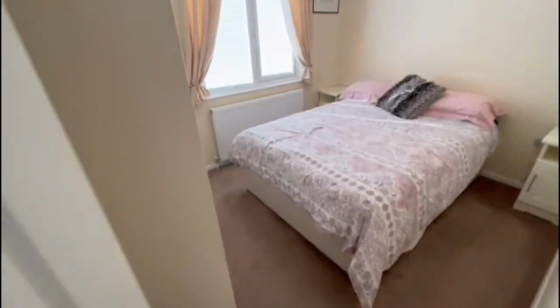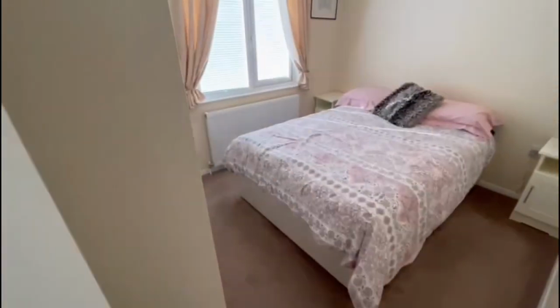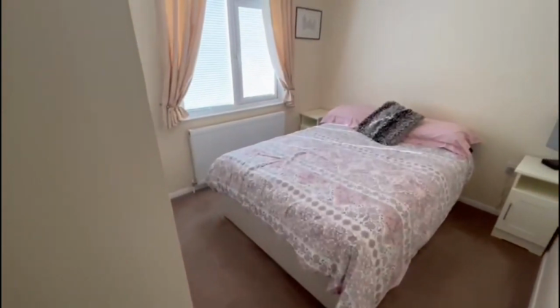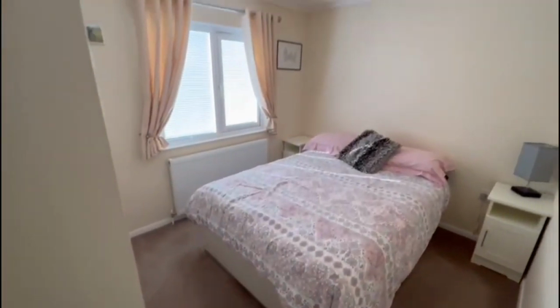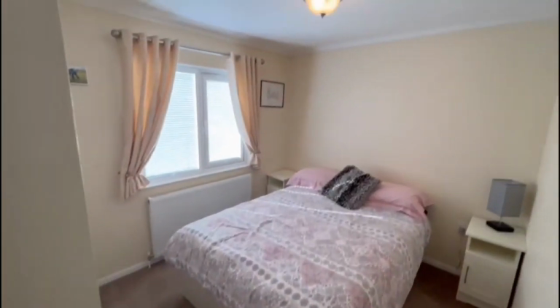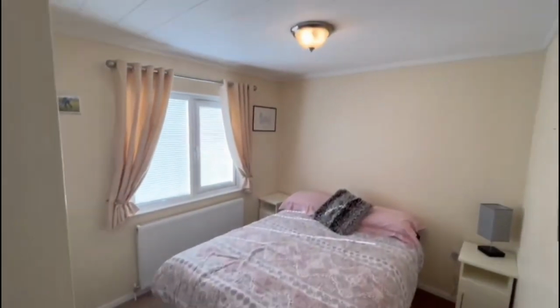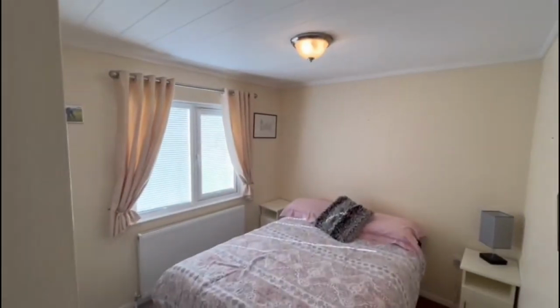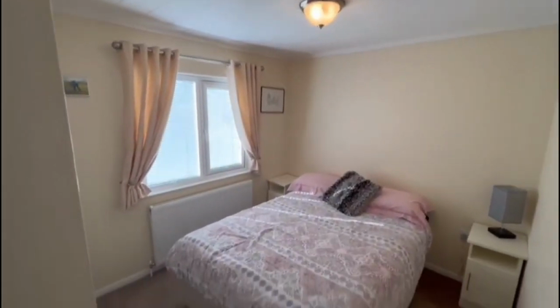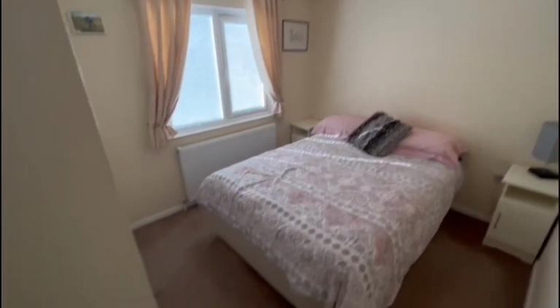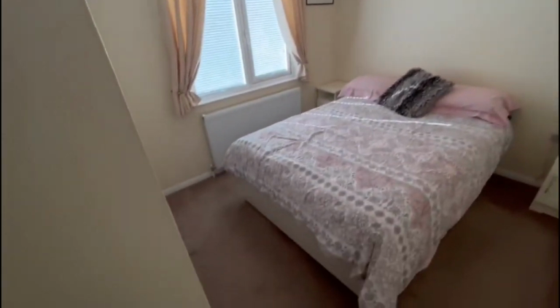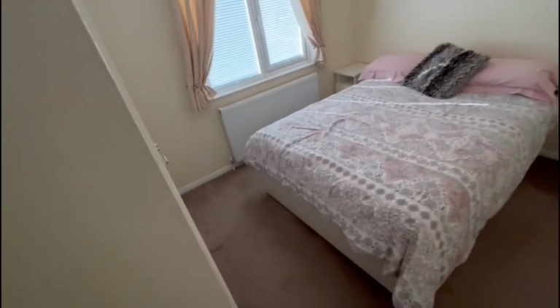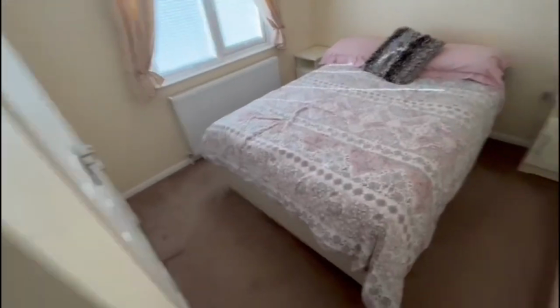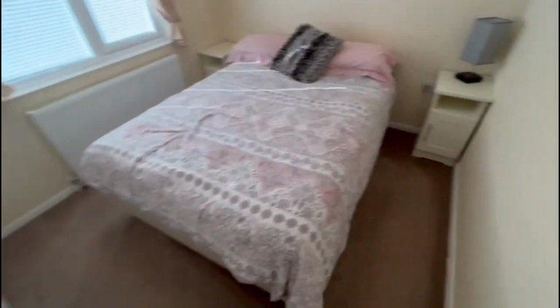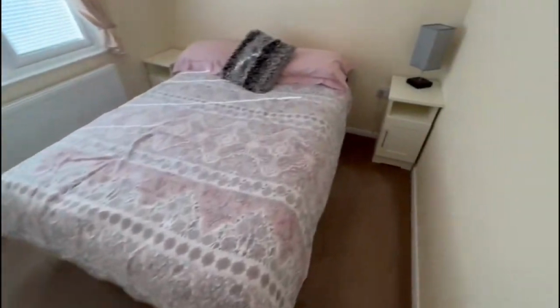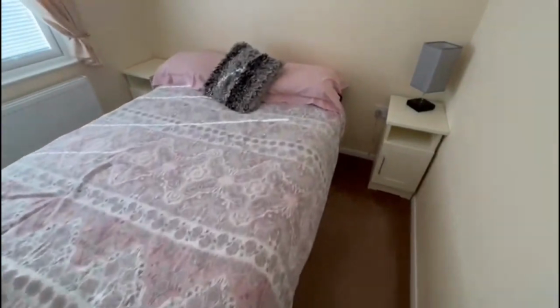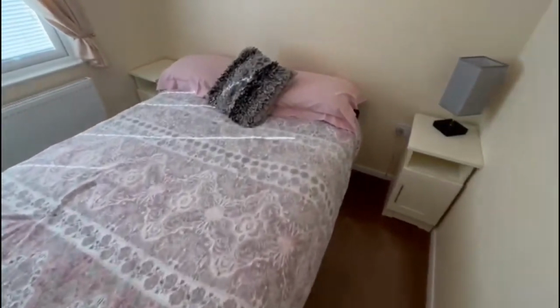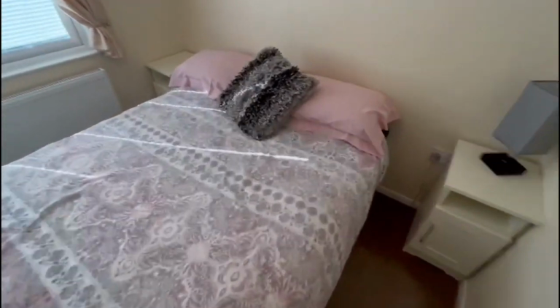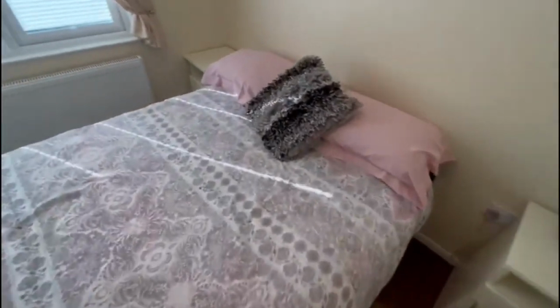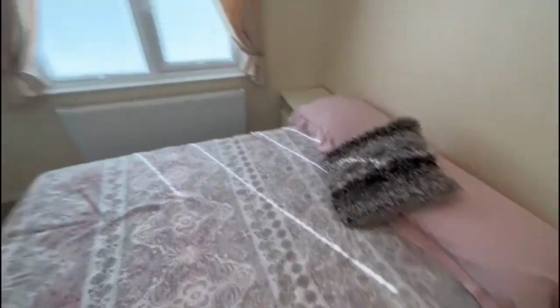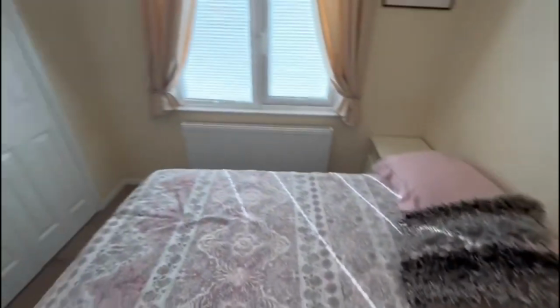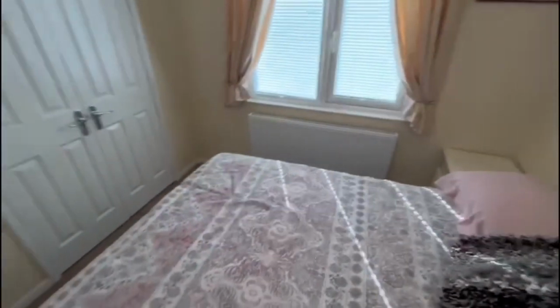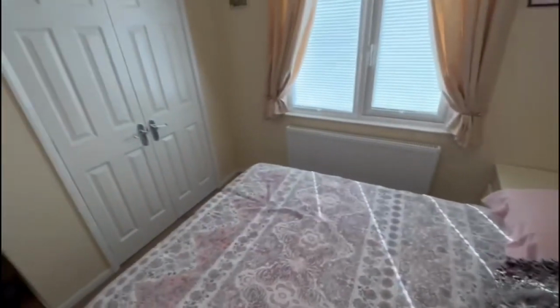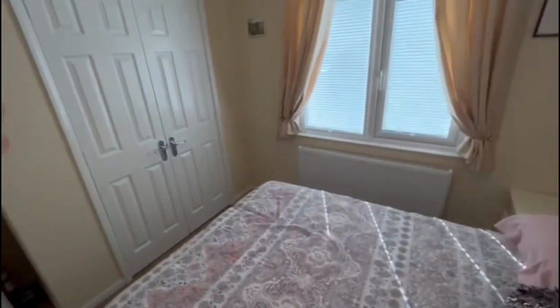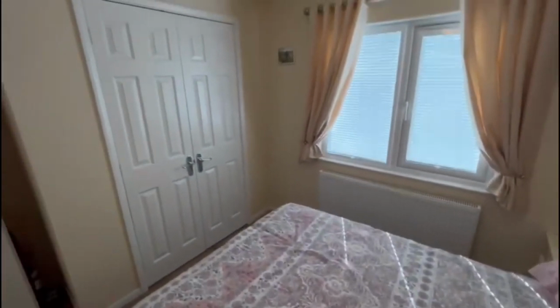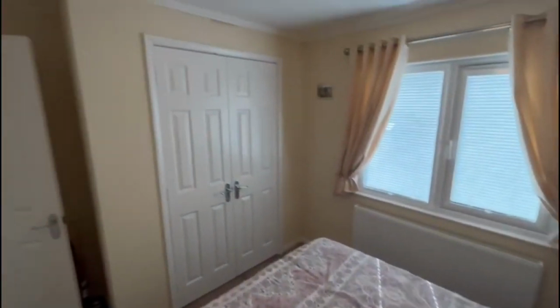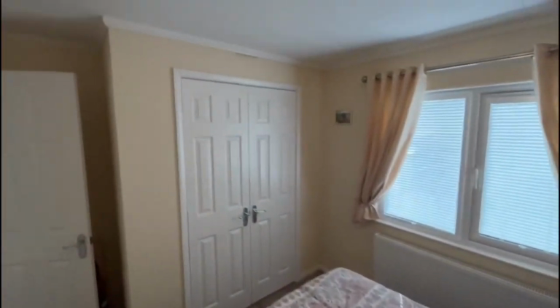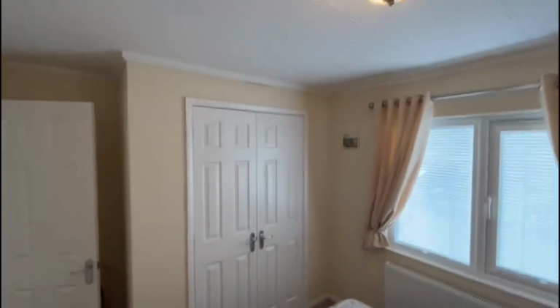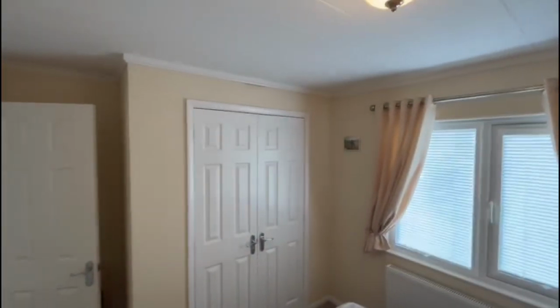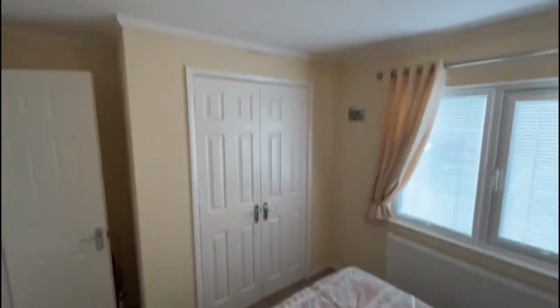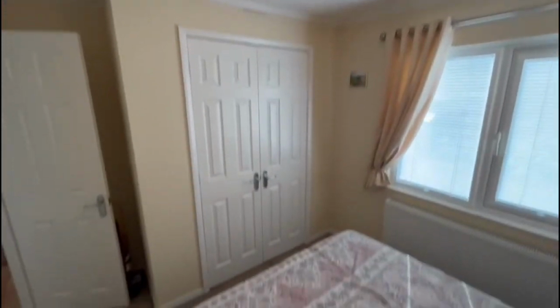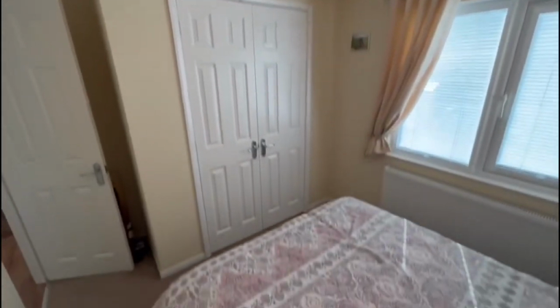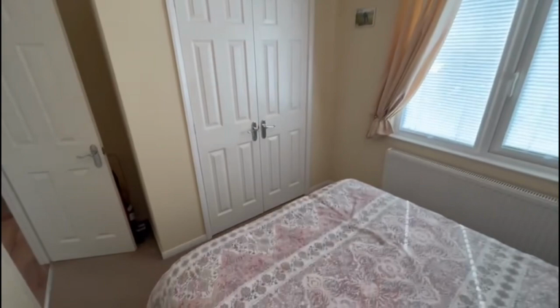Main bedroom, which is a good size double, and you've got quite big built-in wardrobes there.